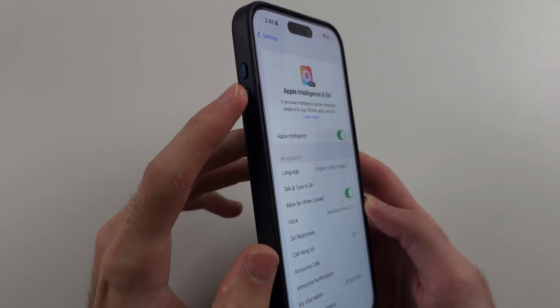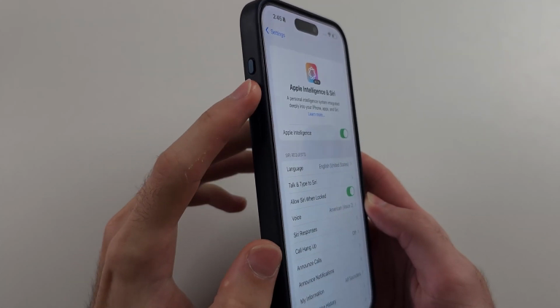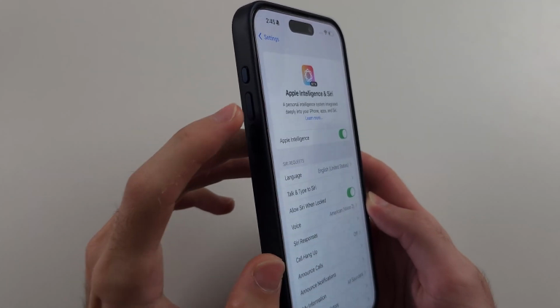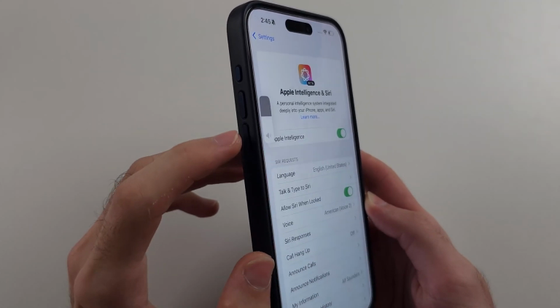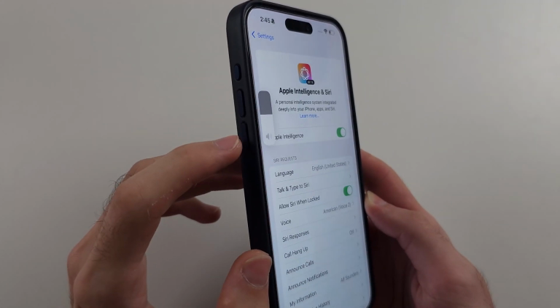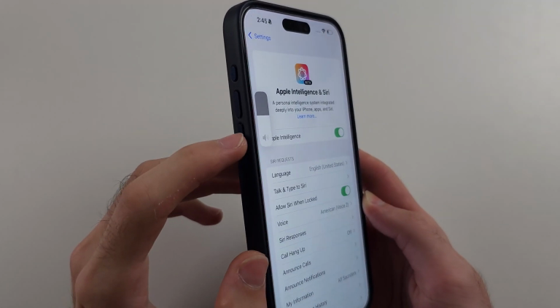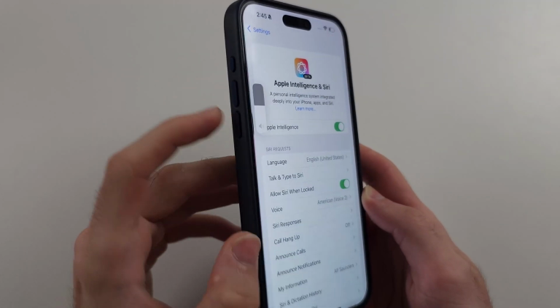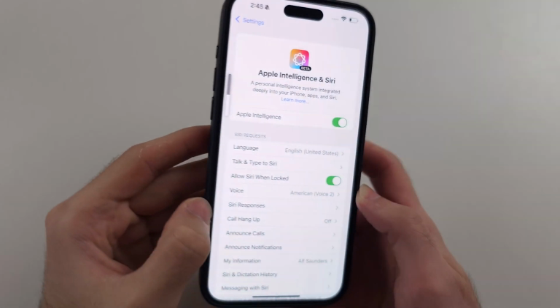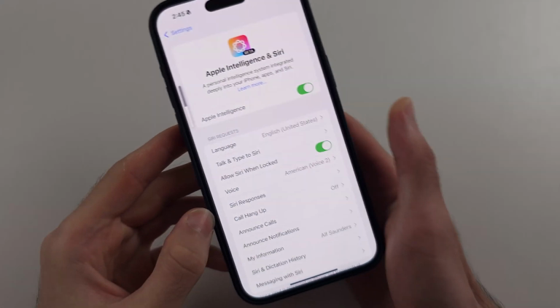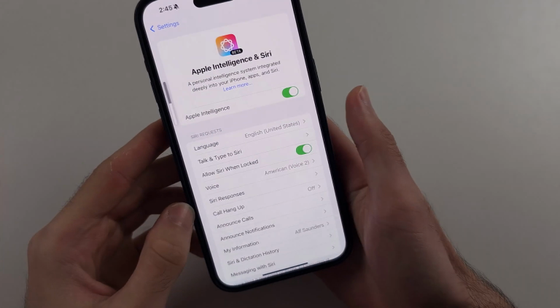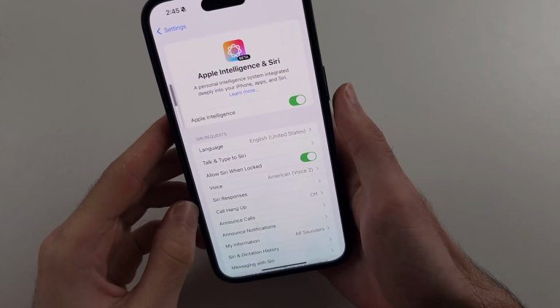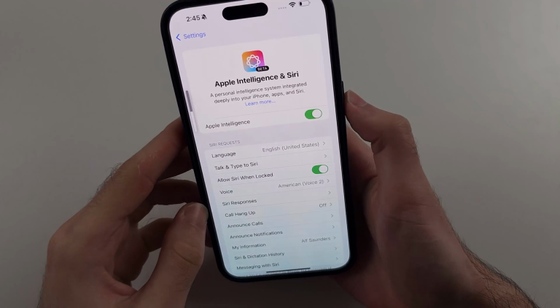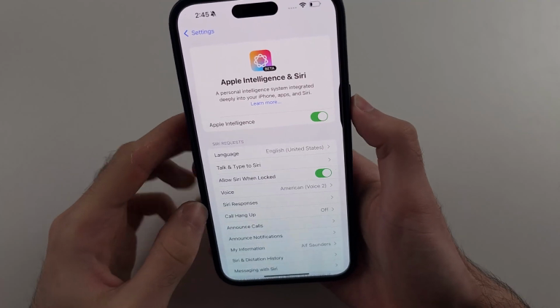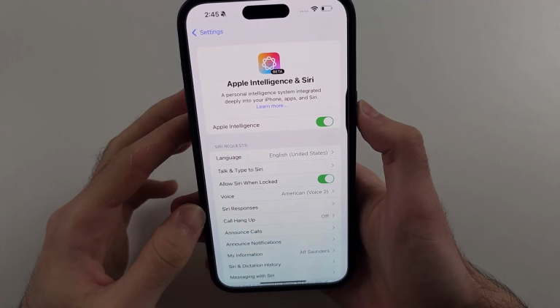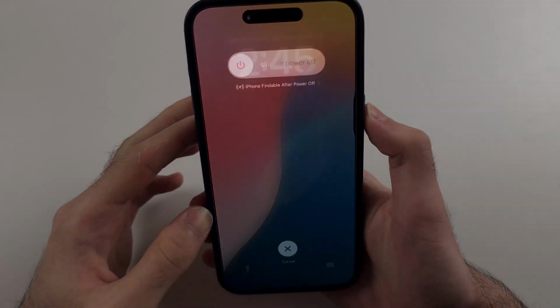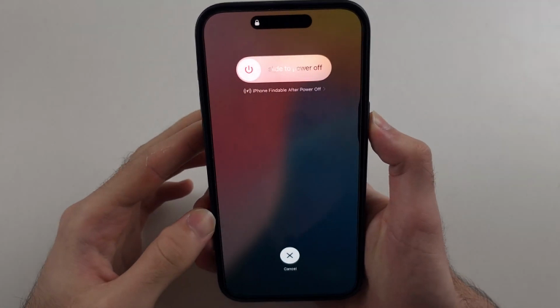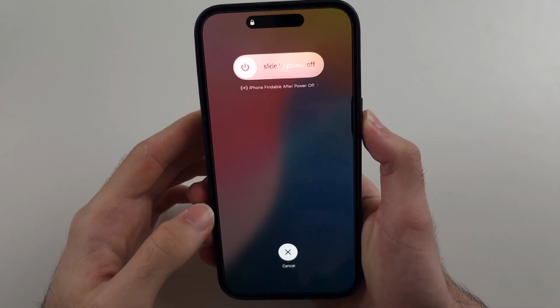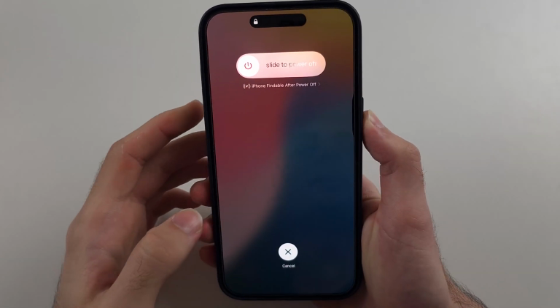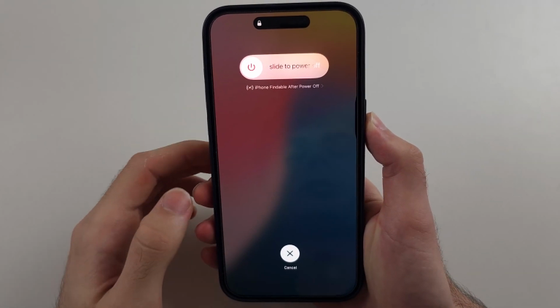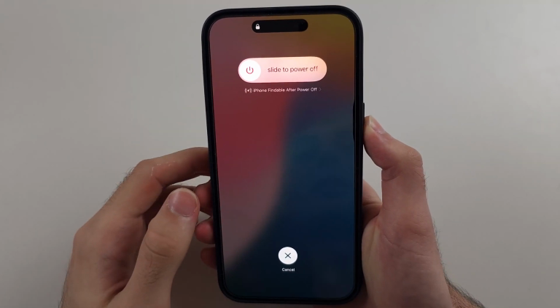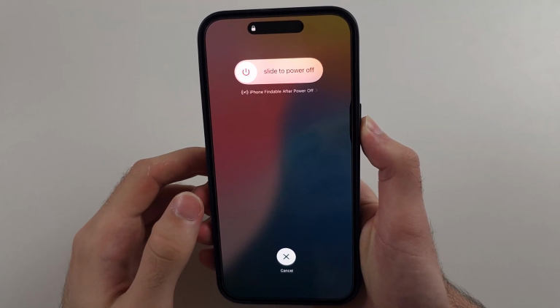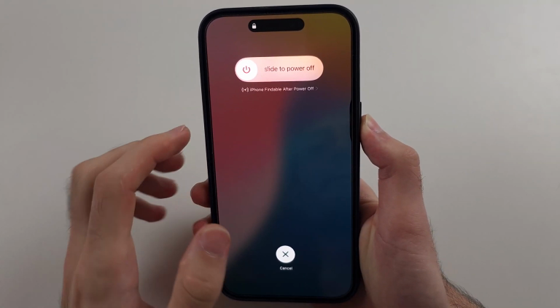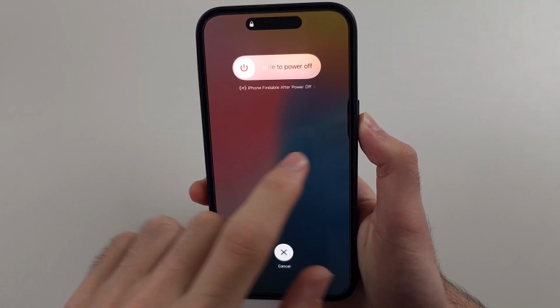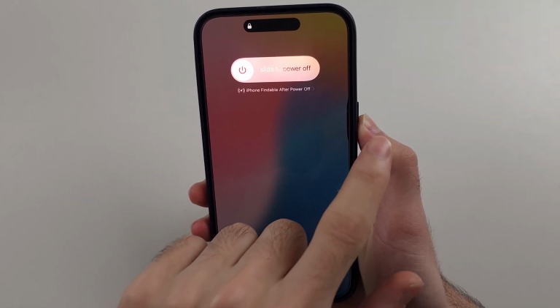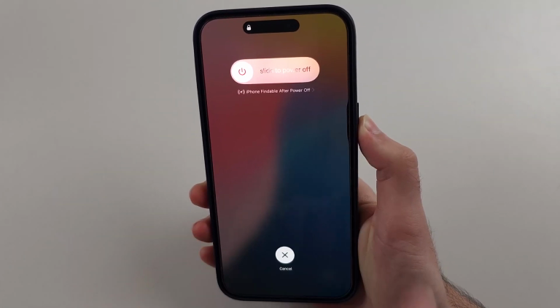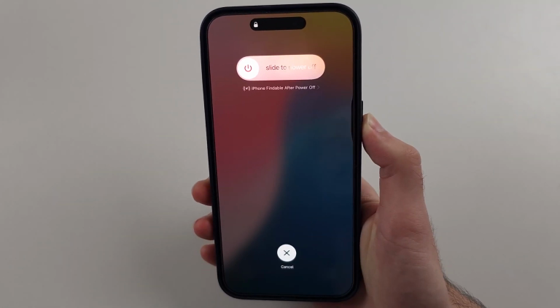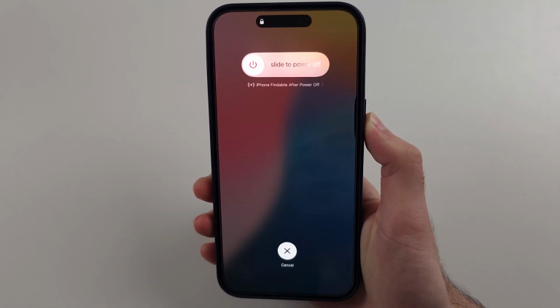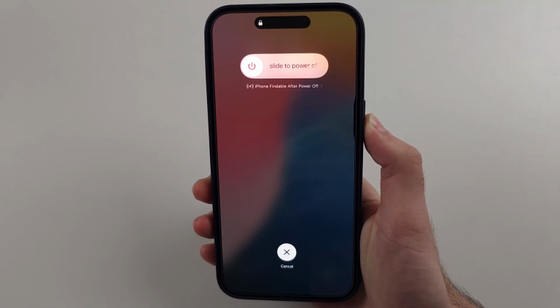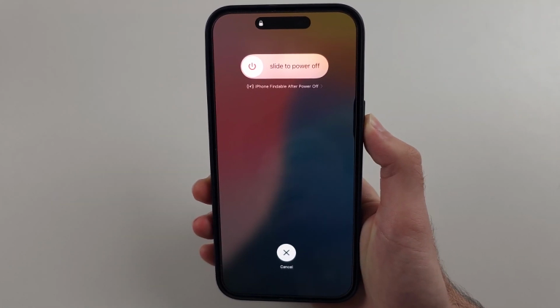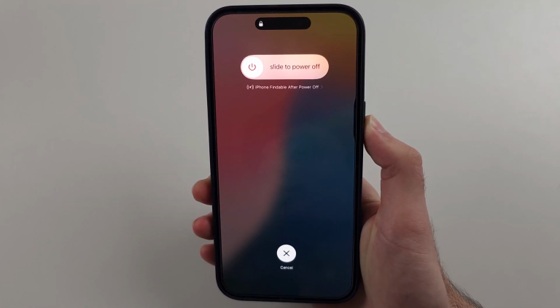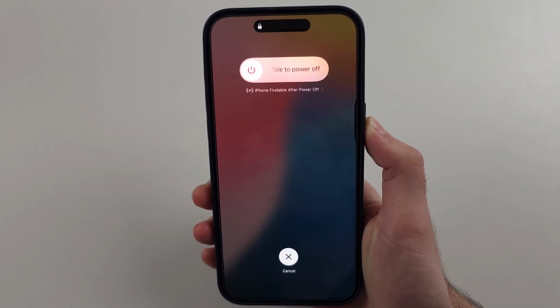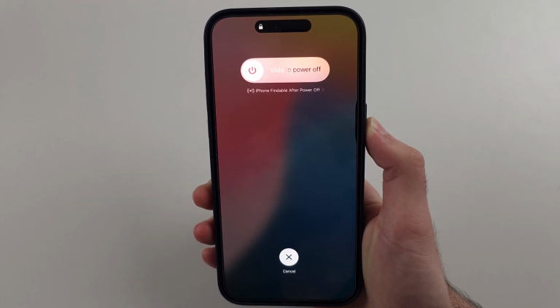Click and release volume up, click and release volume down, click and hold the power button — keep this one held down — only release when we see the Apple logo.